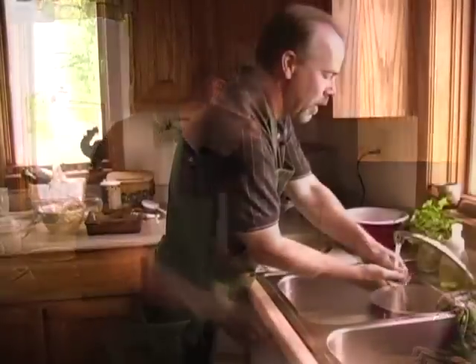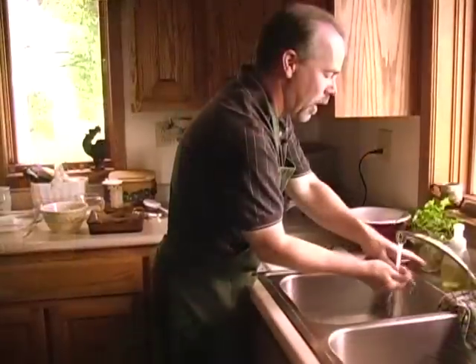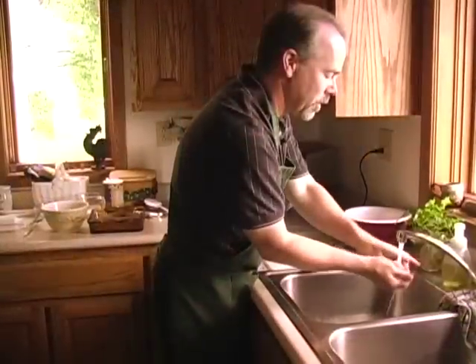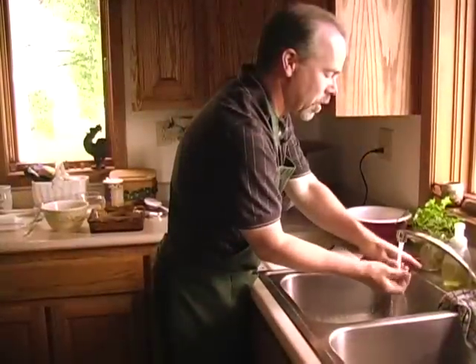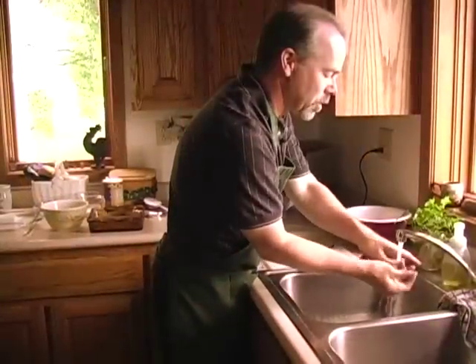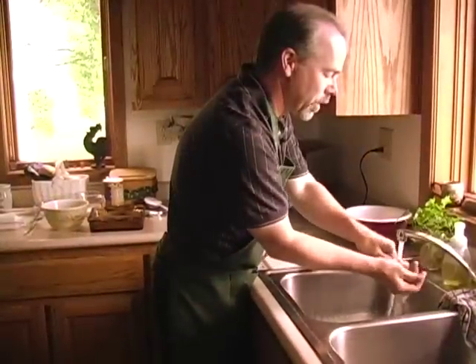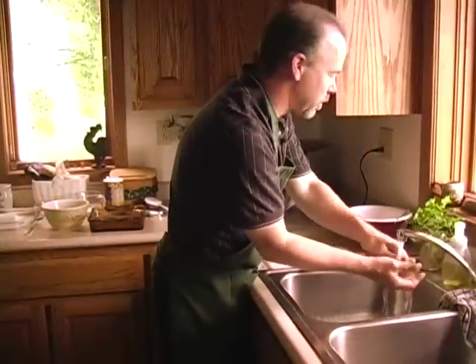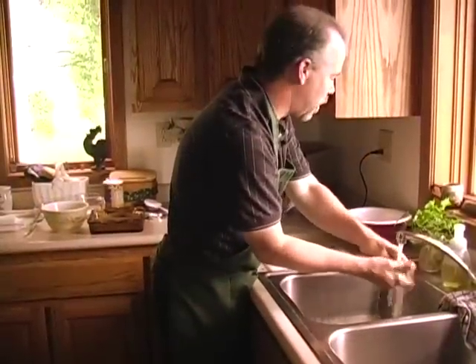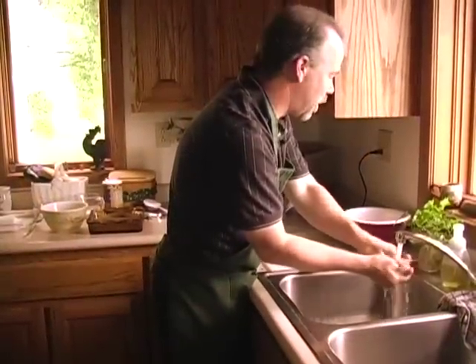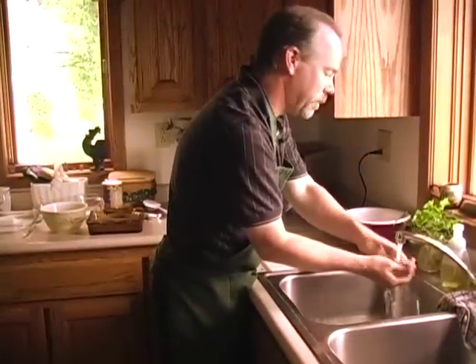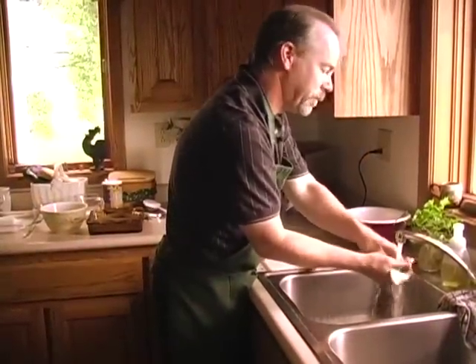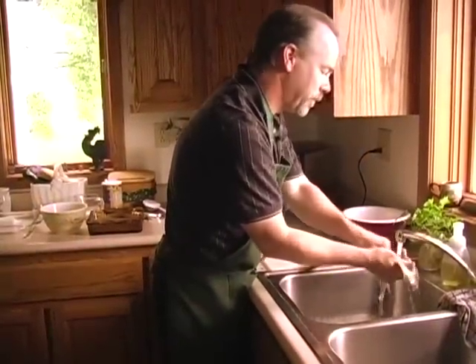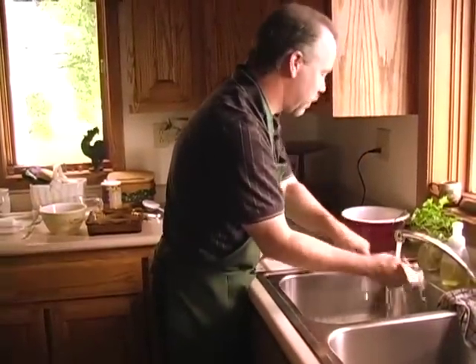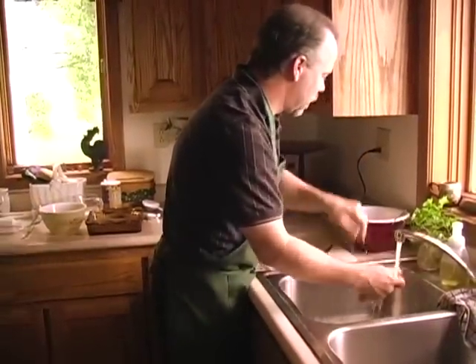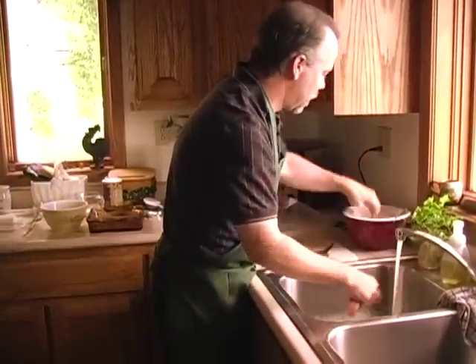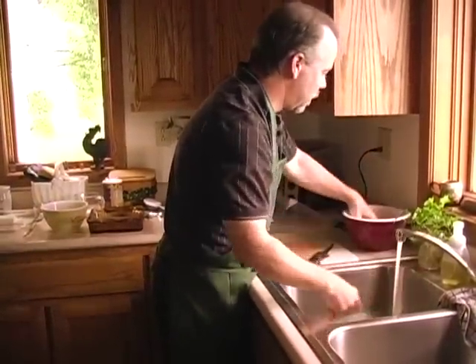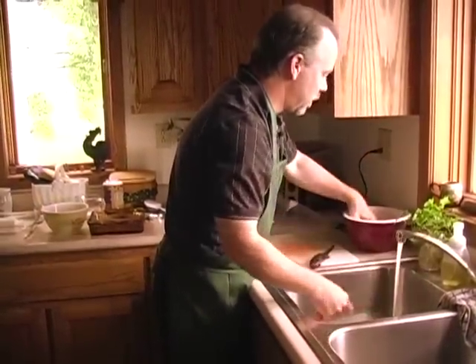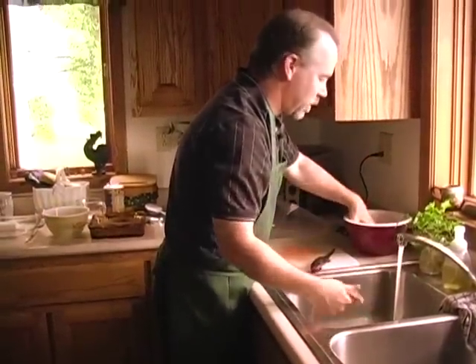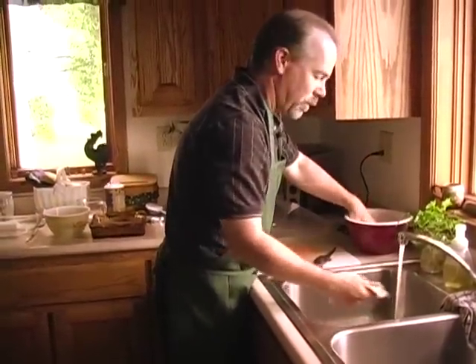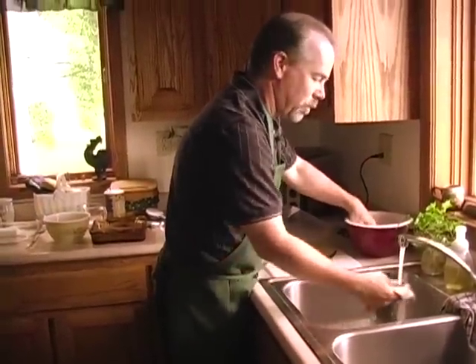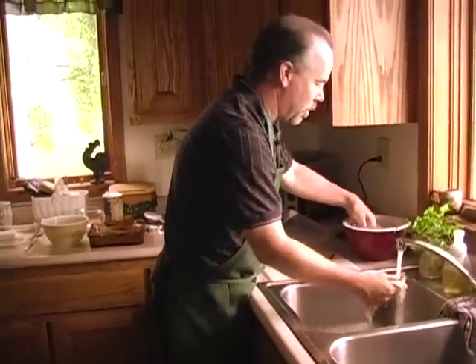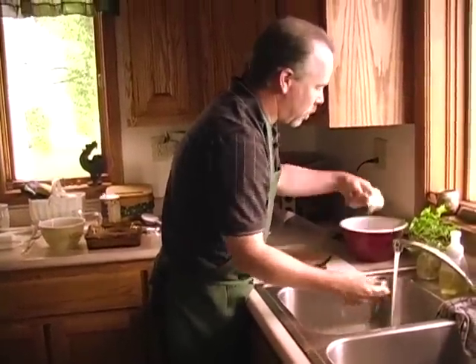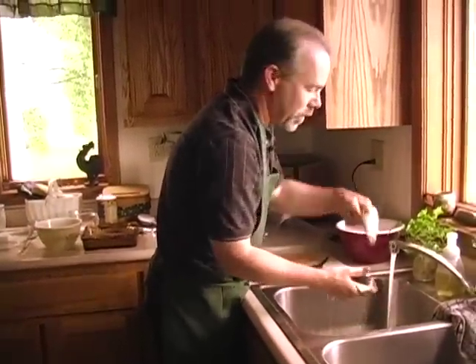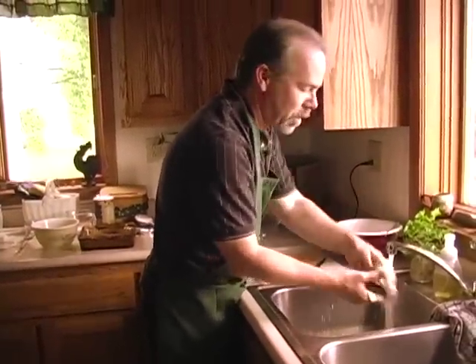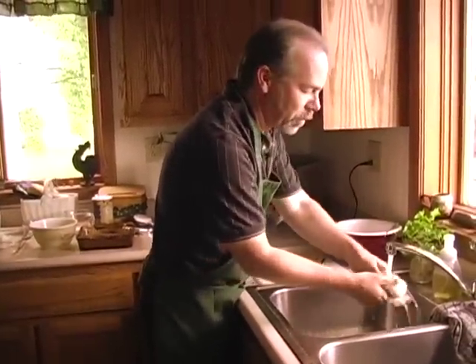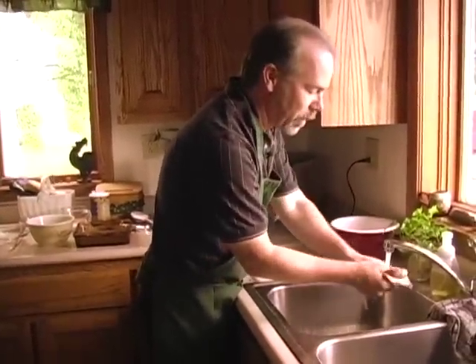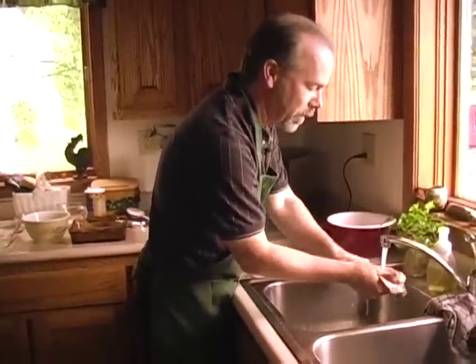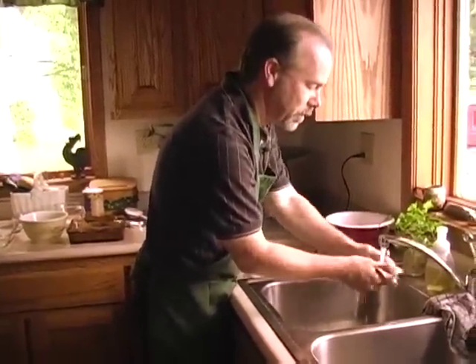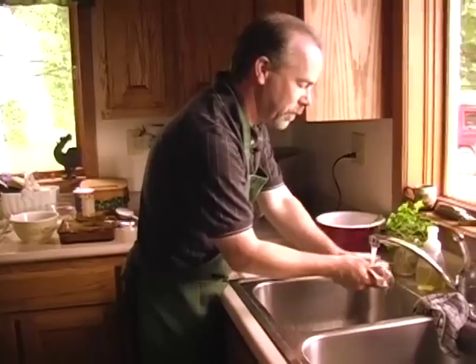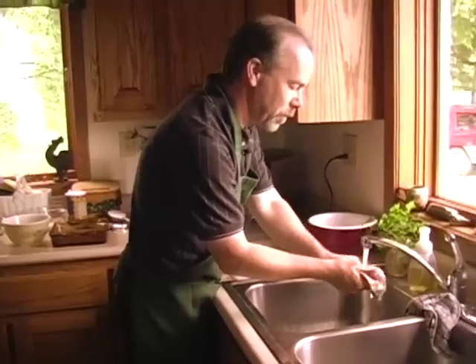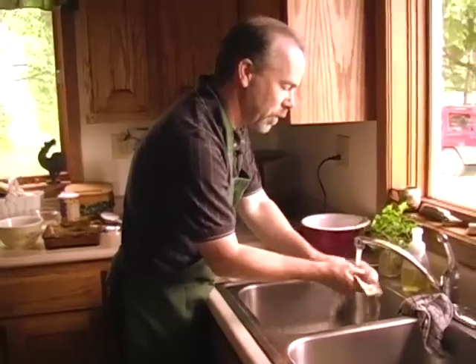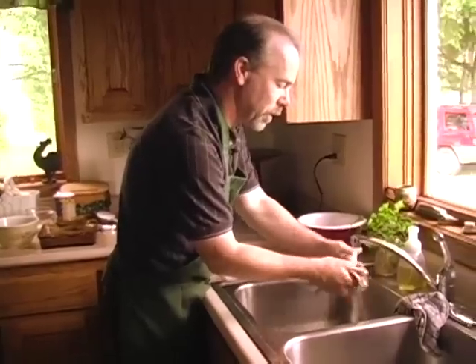I'm going to start to rinse them all. You'll want to rinse all your fillets real good.